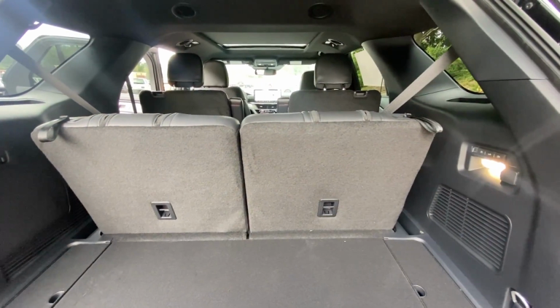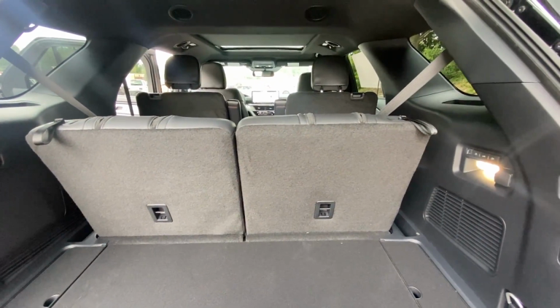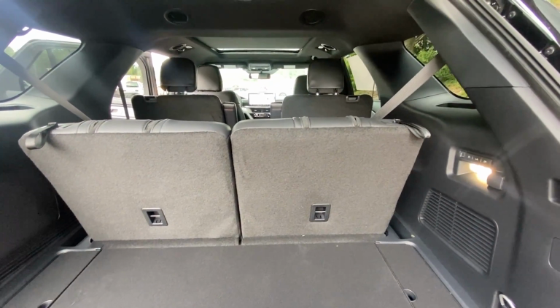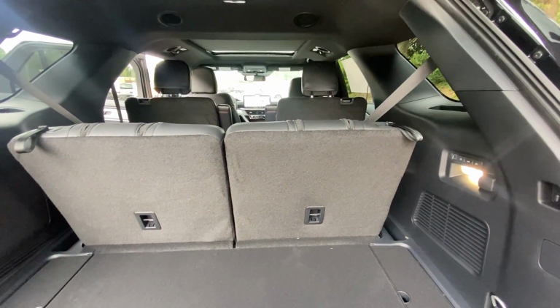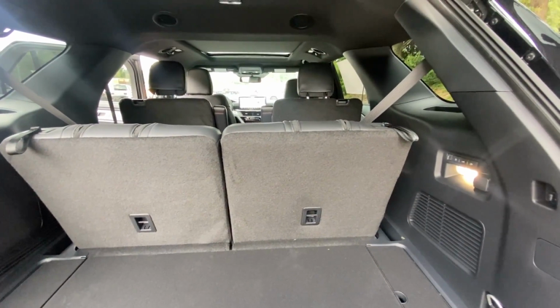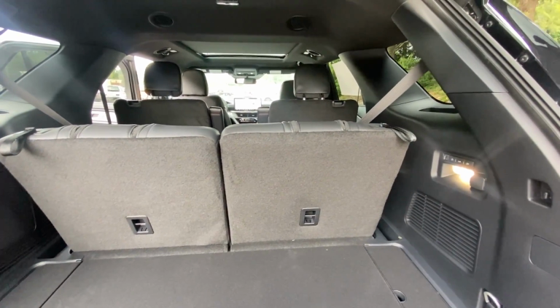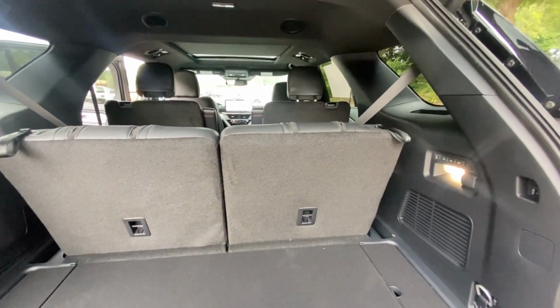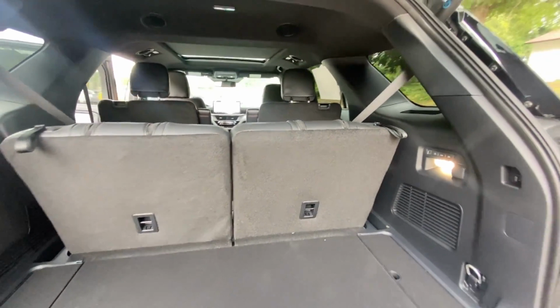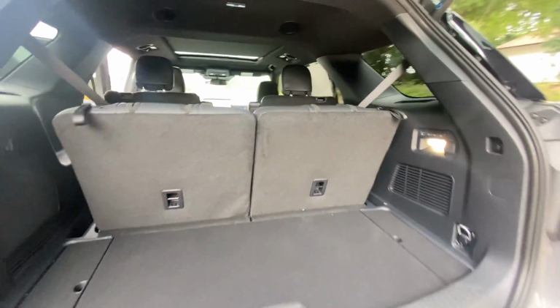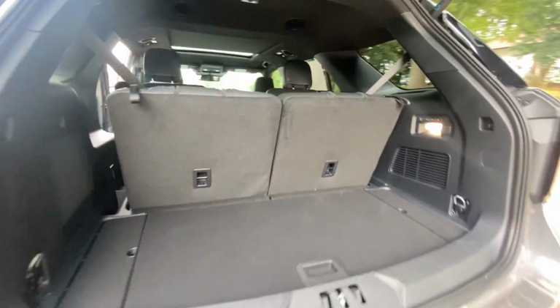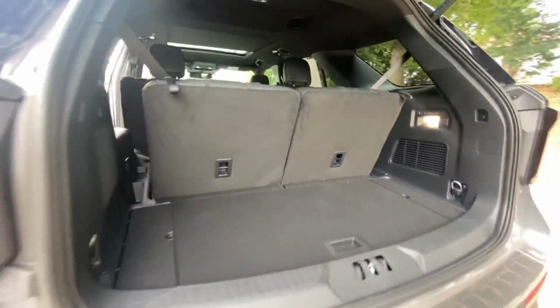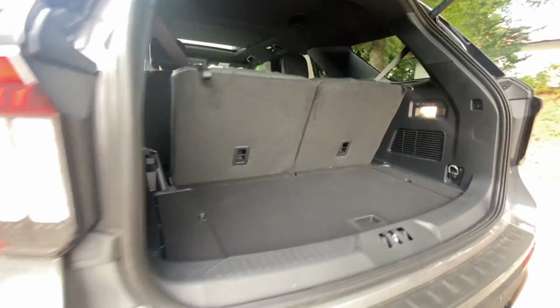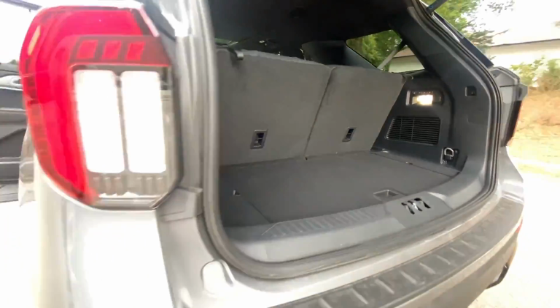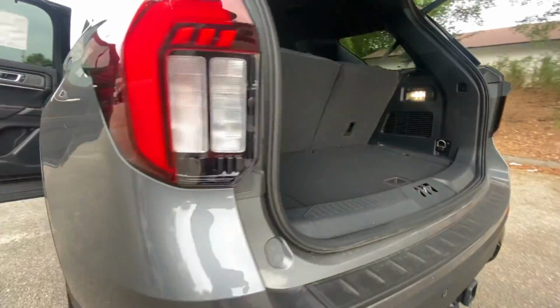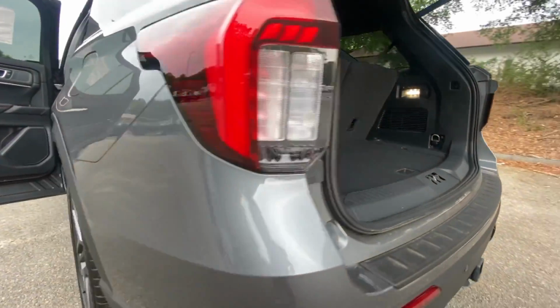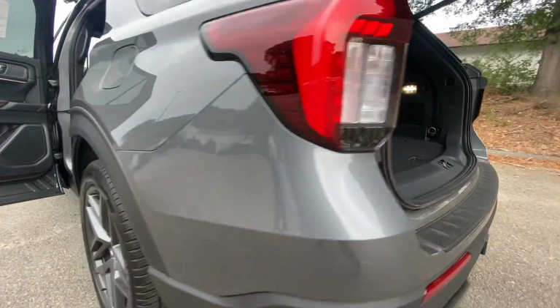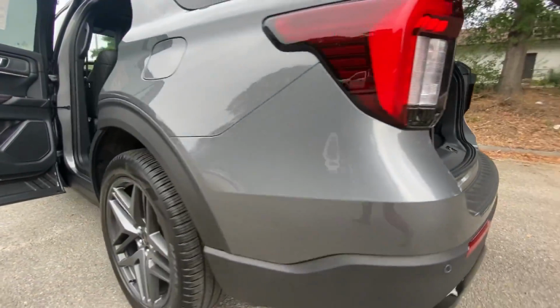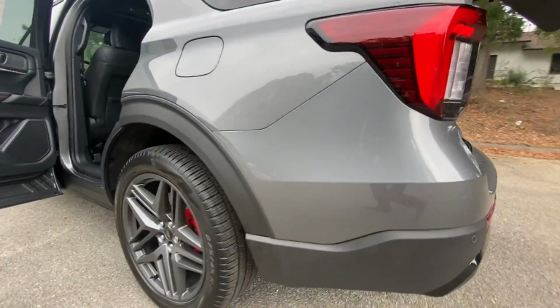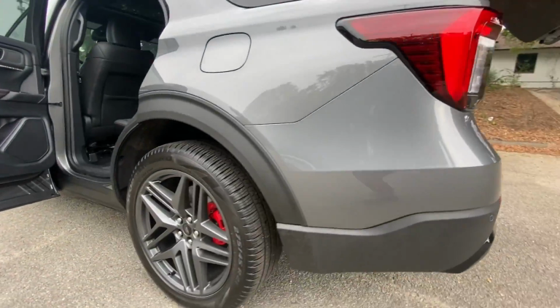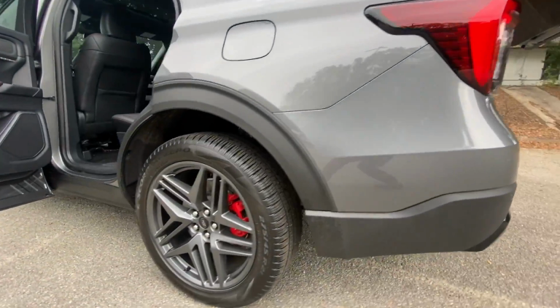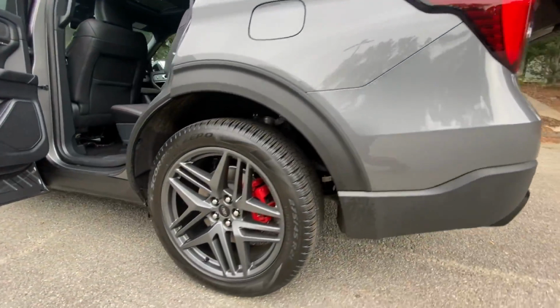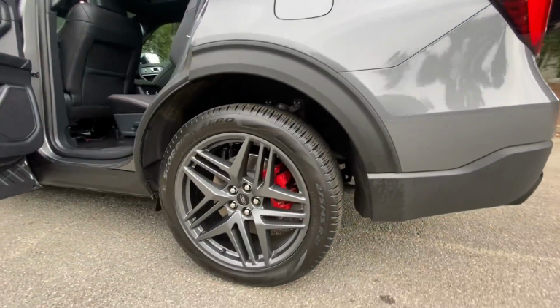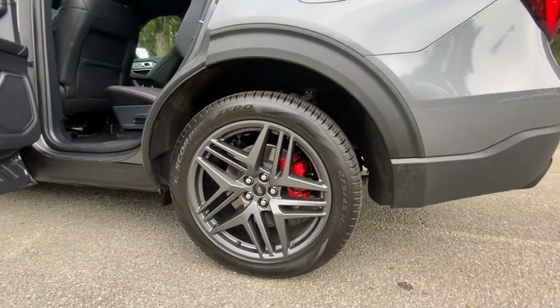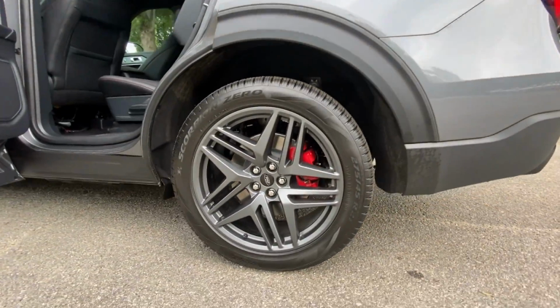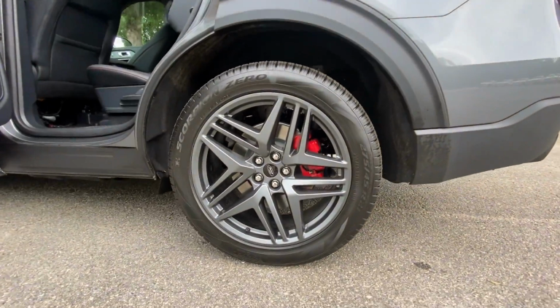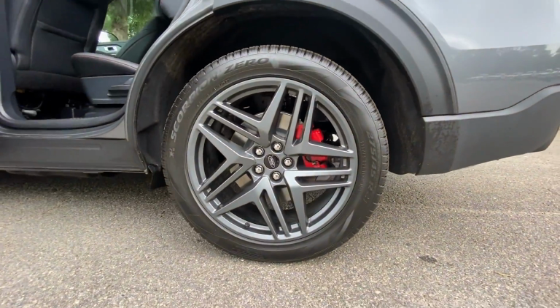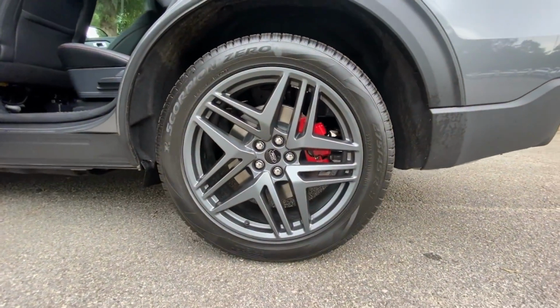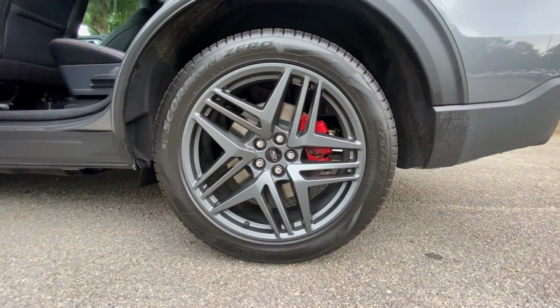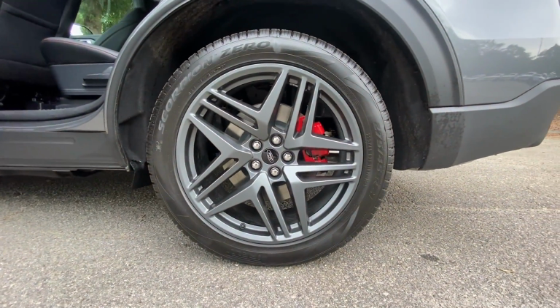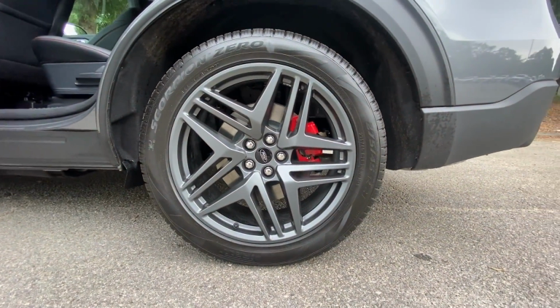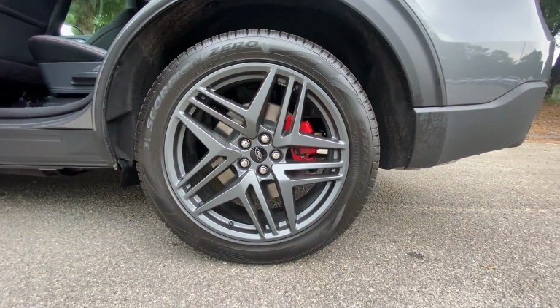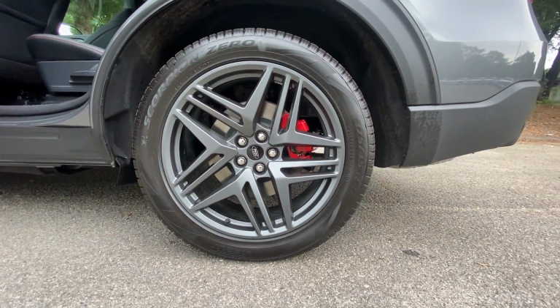Navigation system, fog lamps, premium sound system, satellite radio, and four-wheel drive.